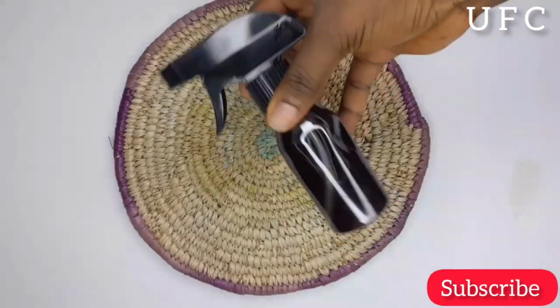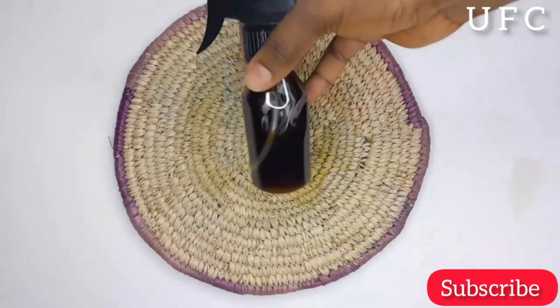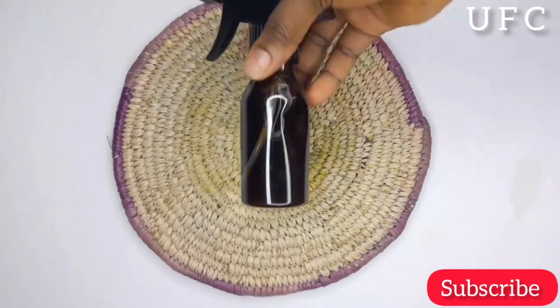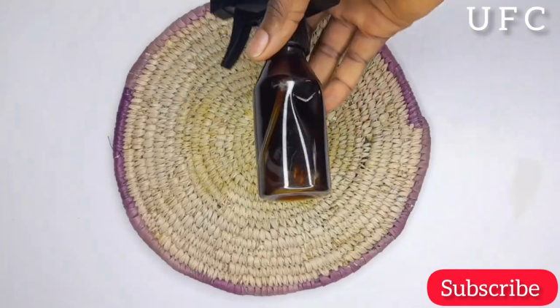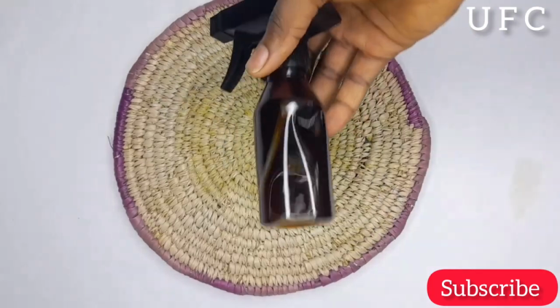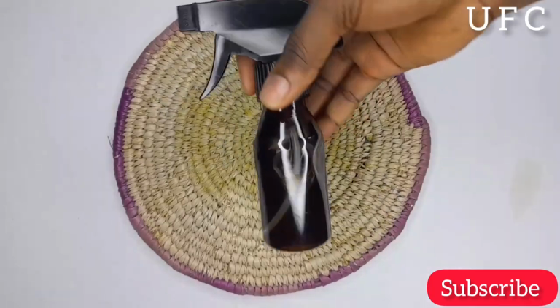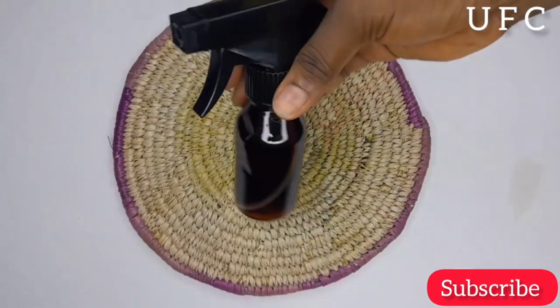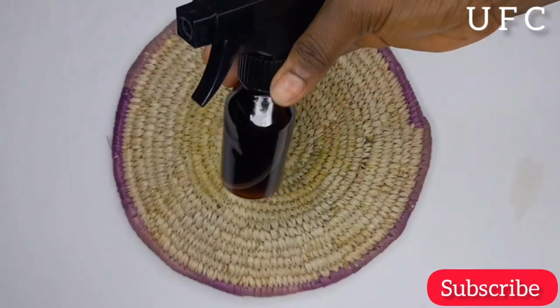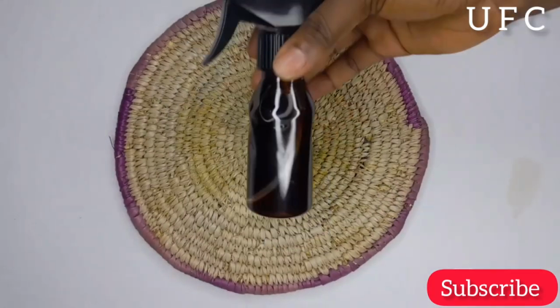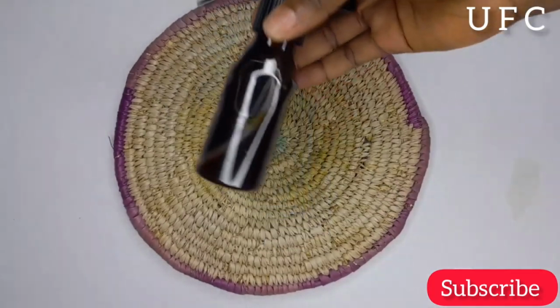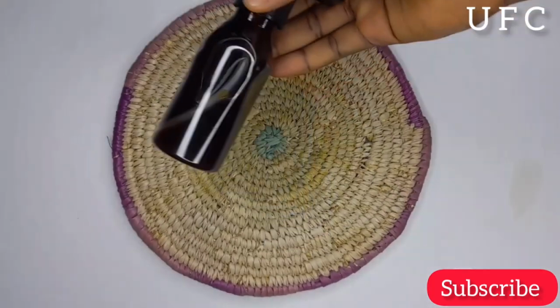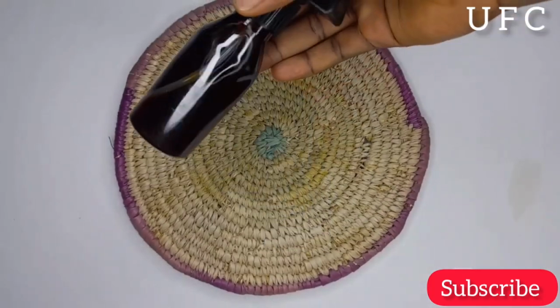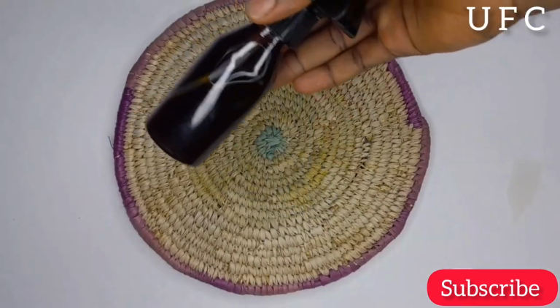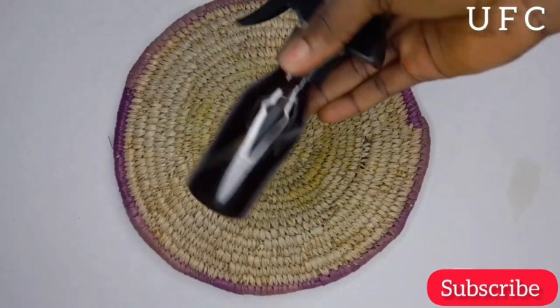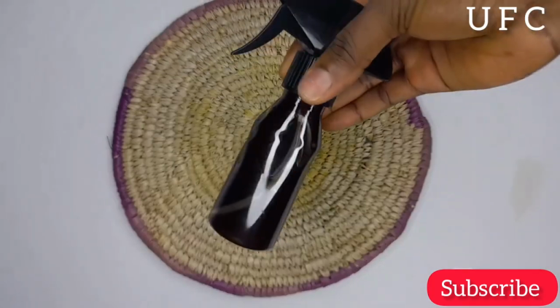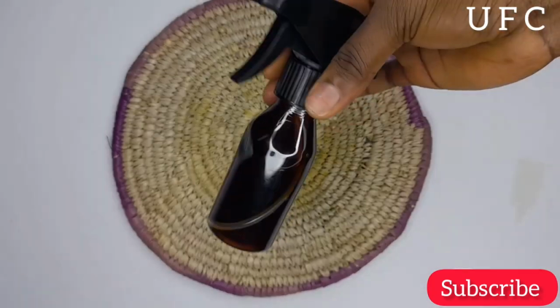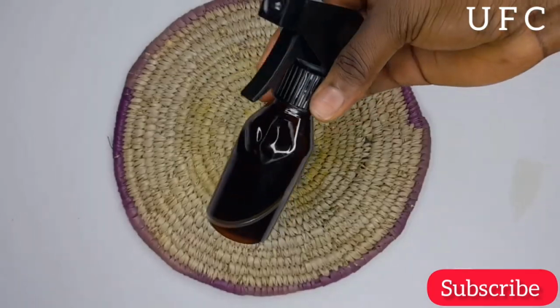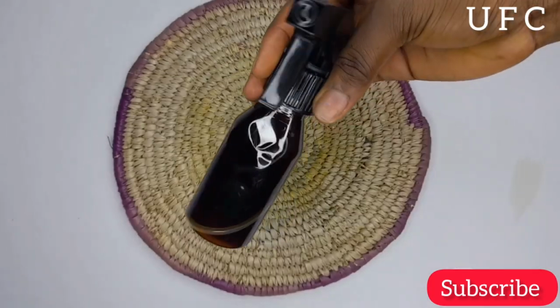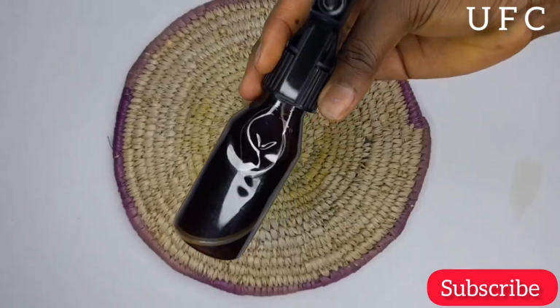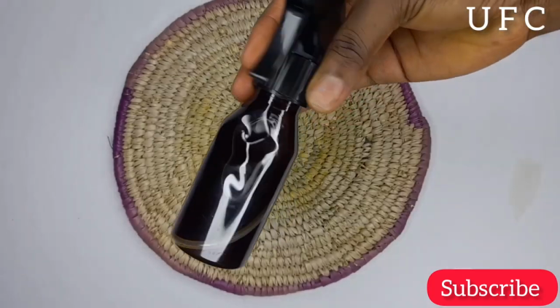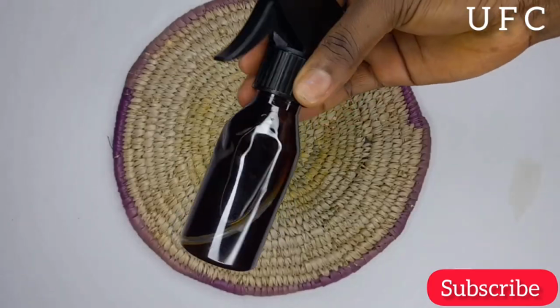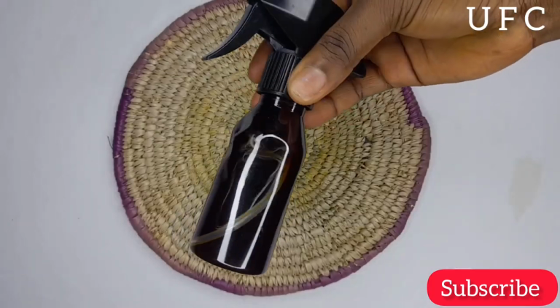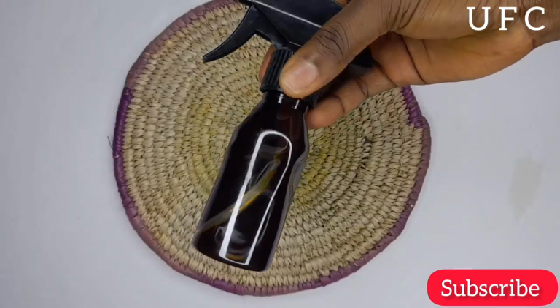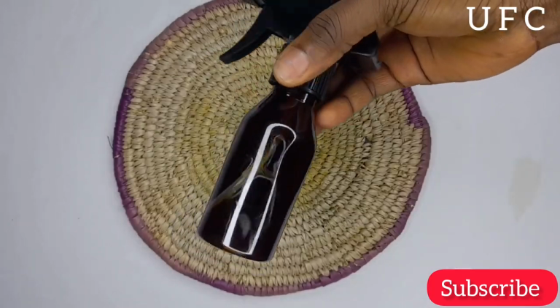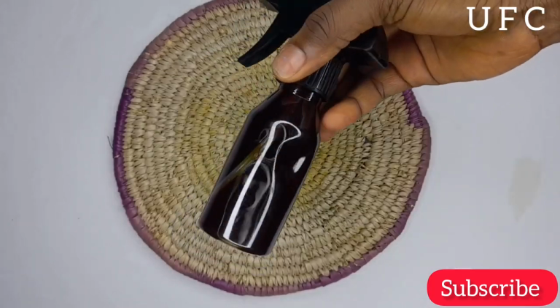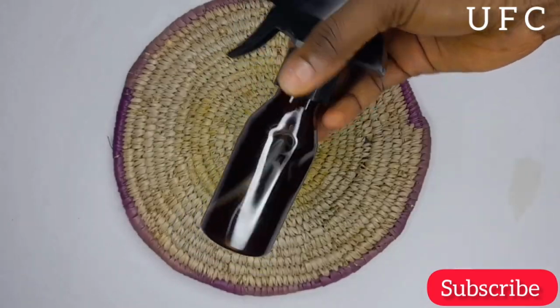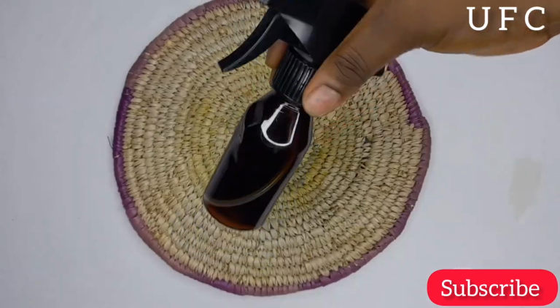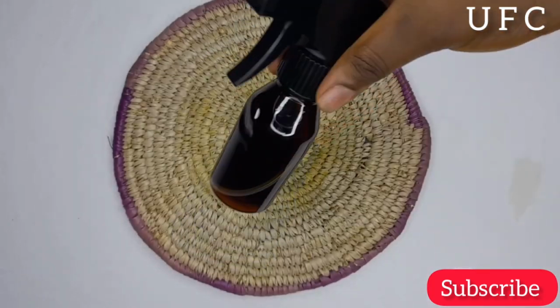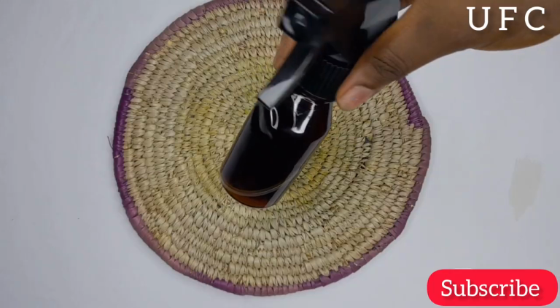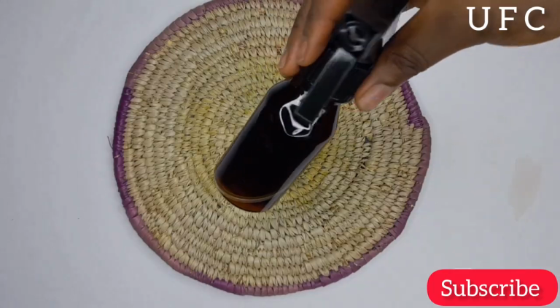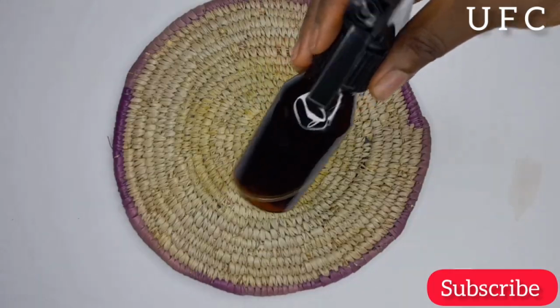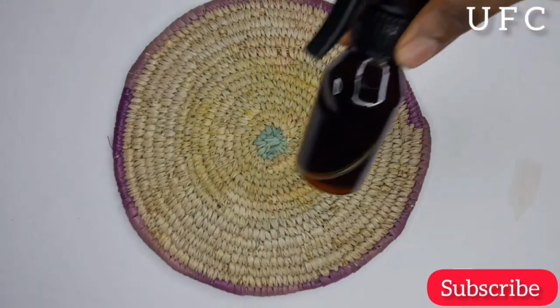Make sure you watch this video to the end to see how to prepare this simple hairspray and how to use it on your natural hair.